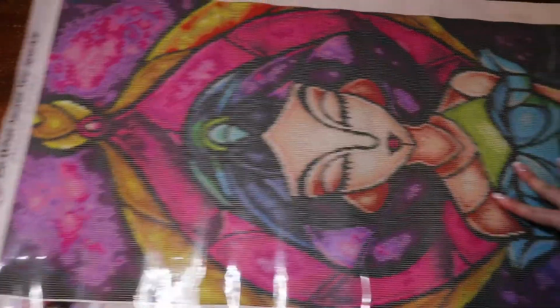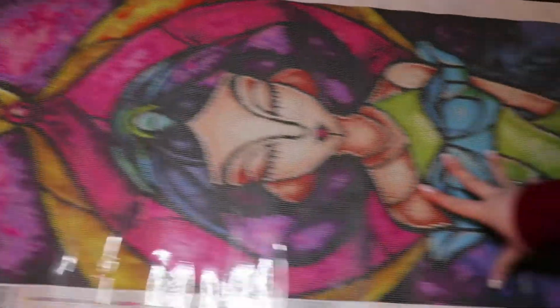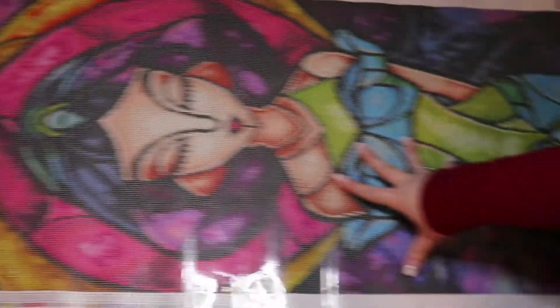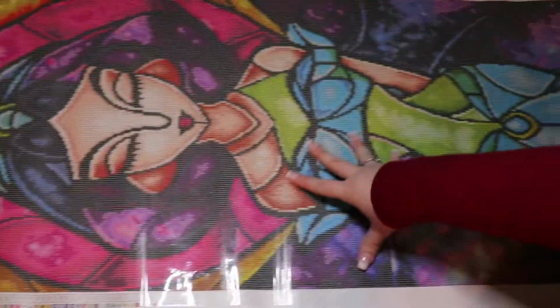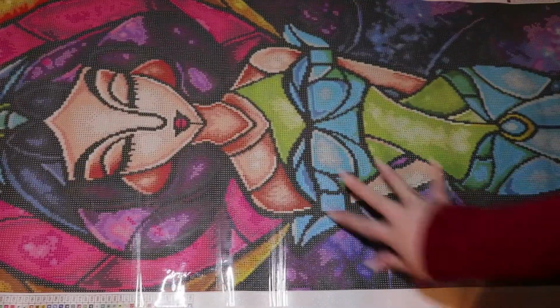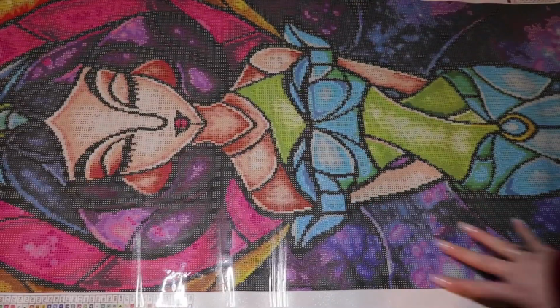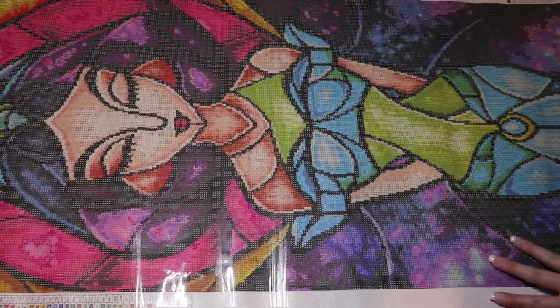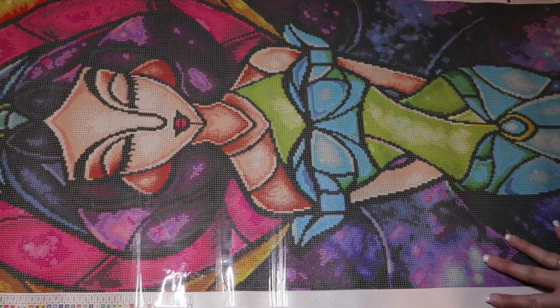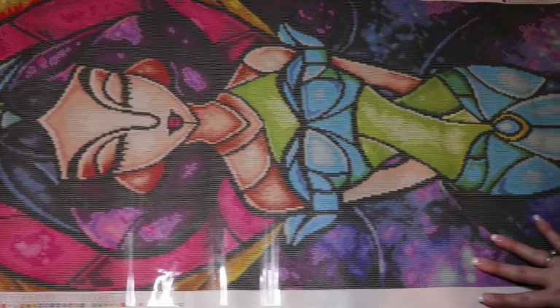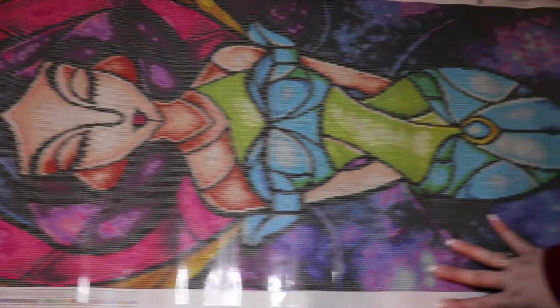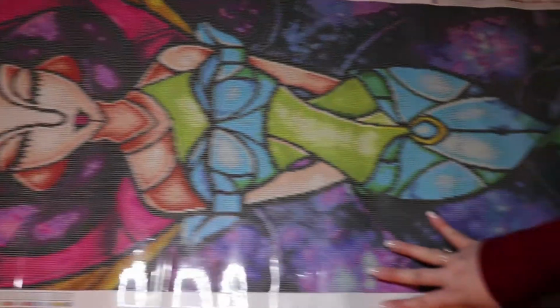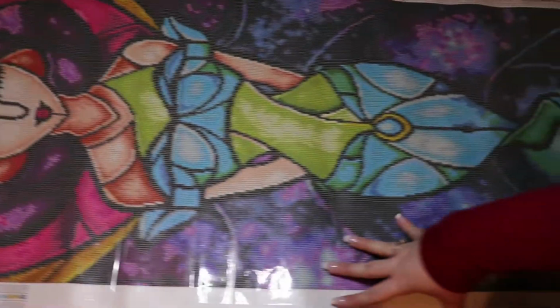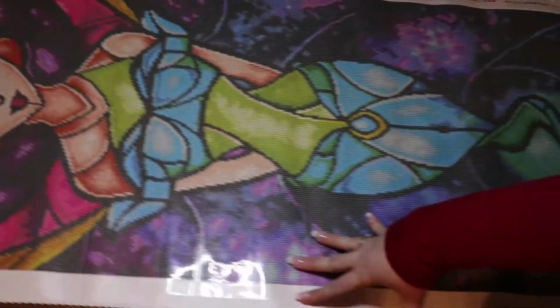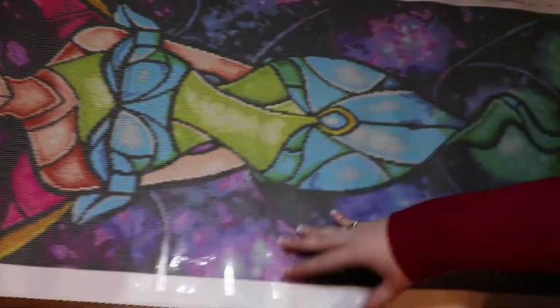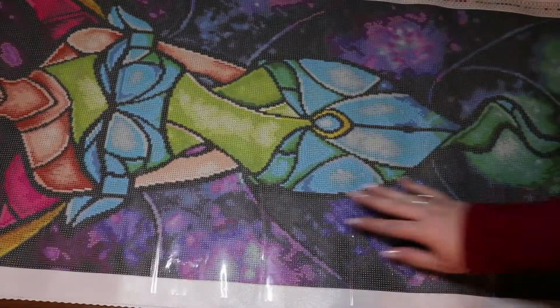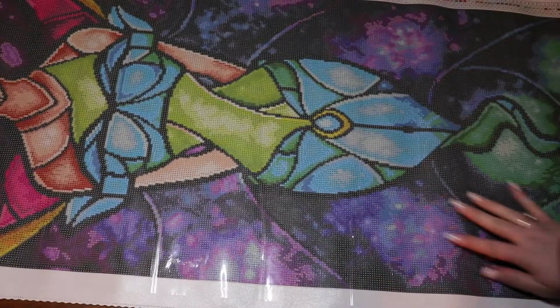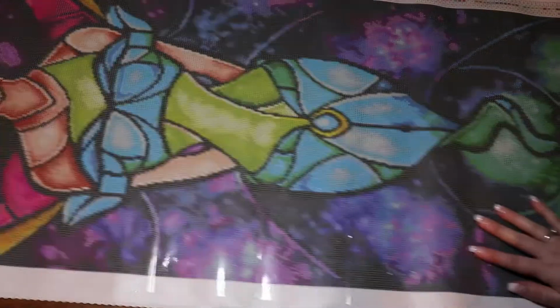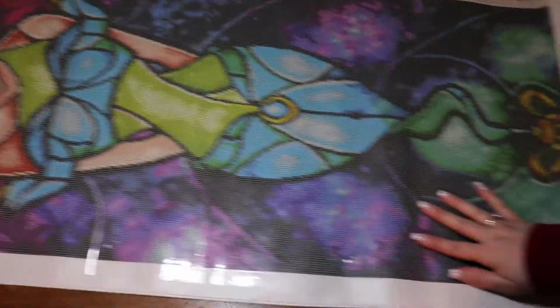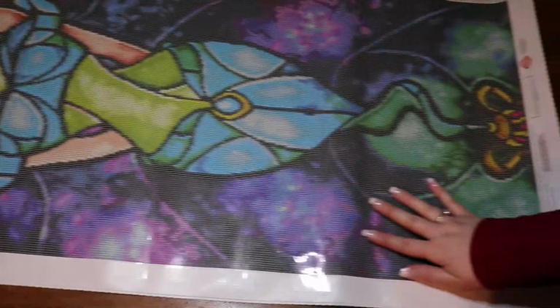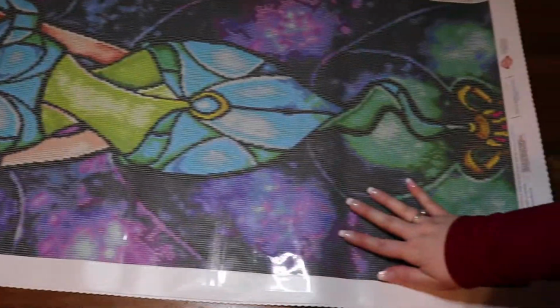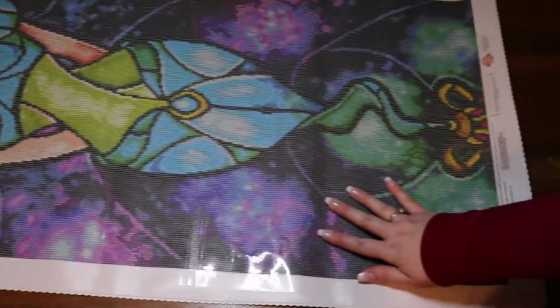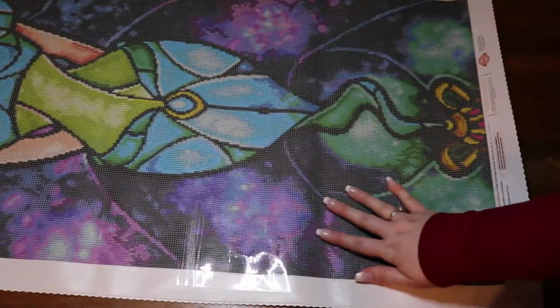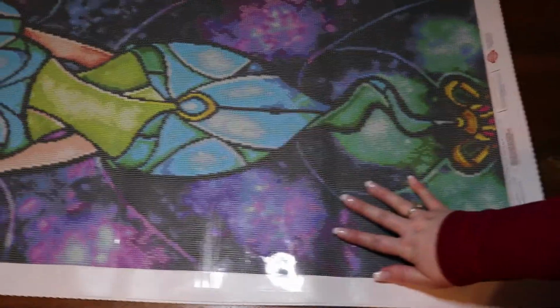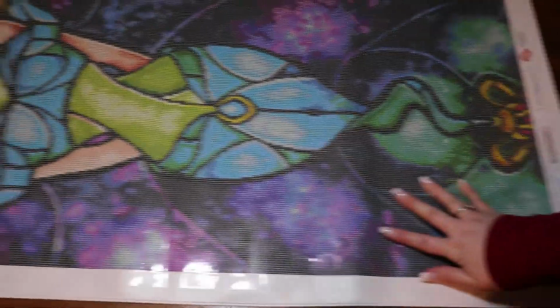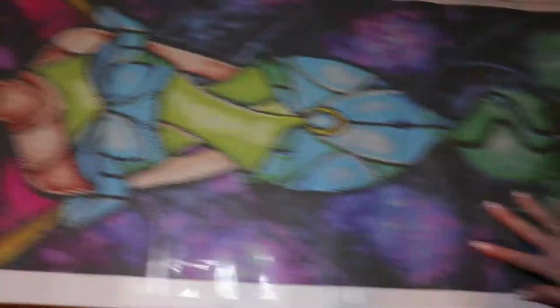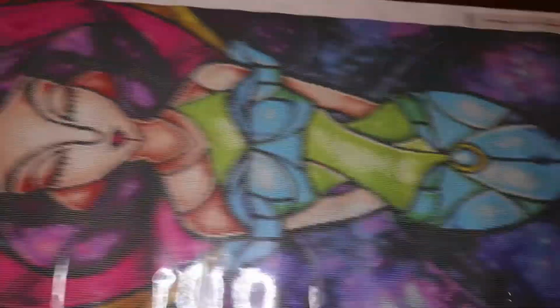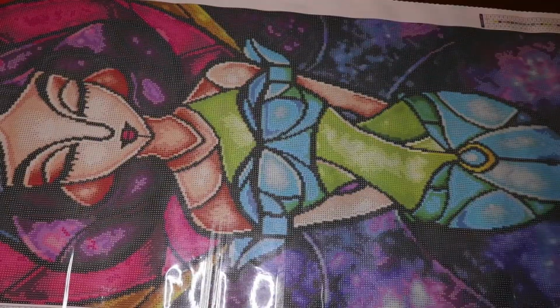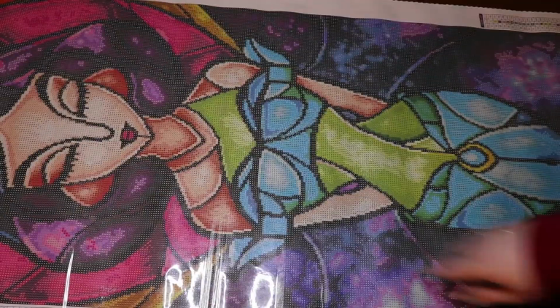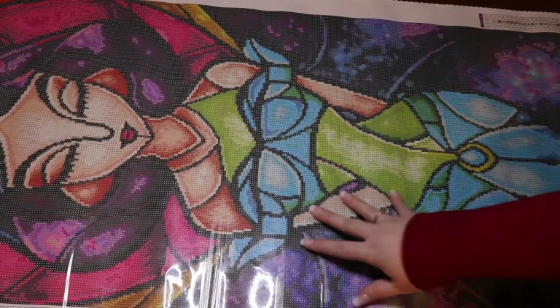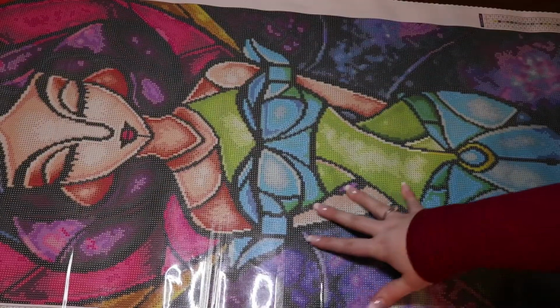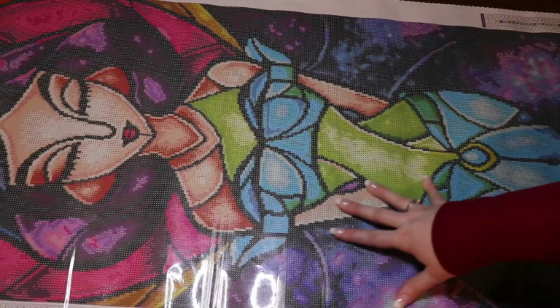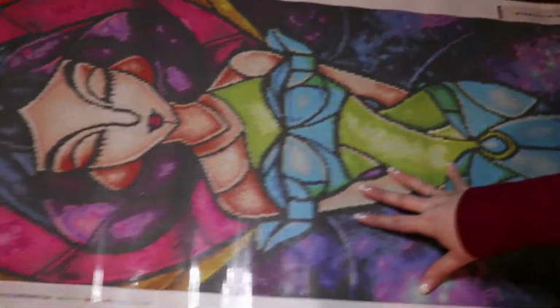Maybe some fuchsia sparklers in here, we'll see. Oh, she is absolutely gorgeous — she's stunning.